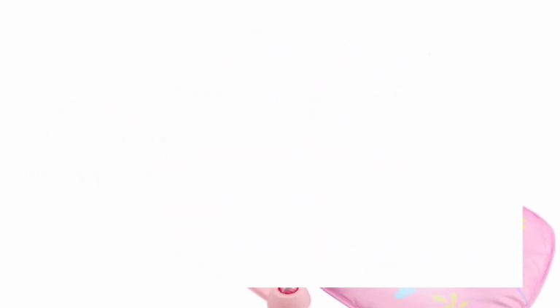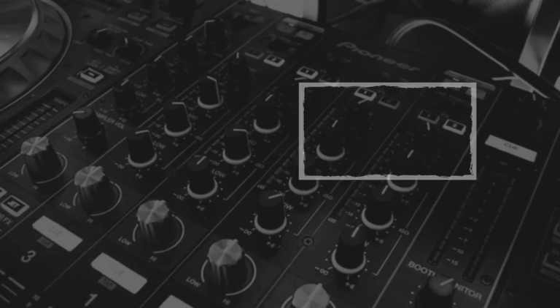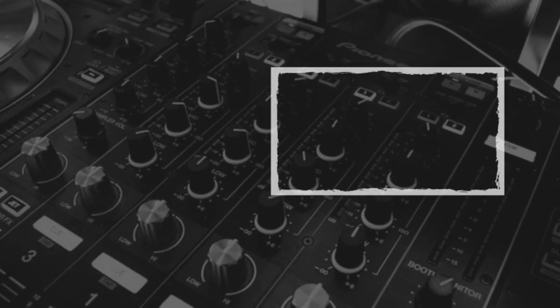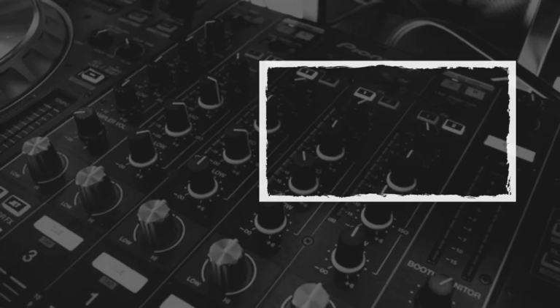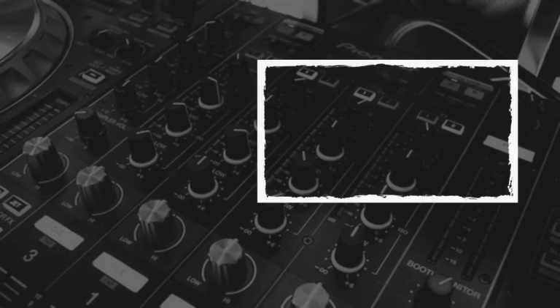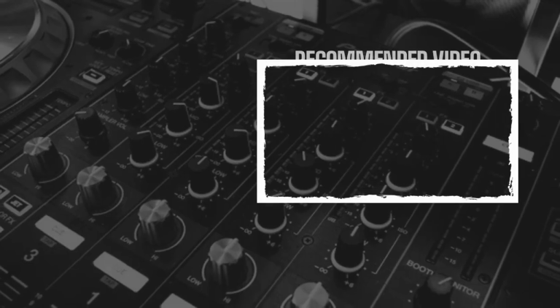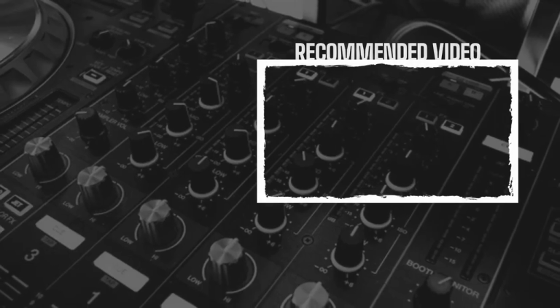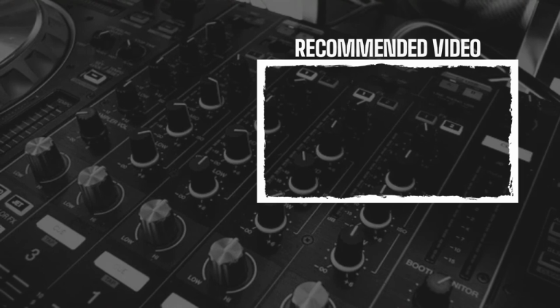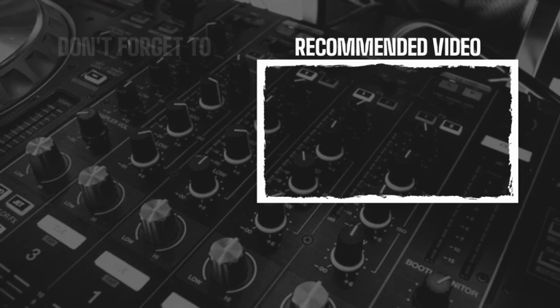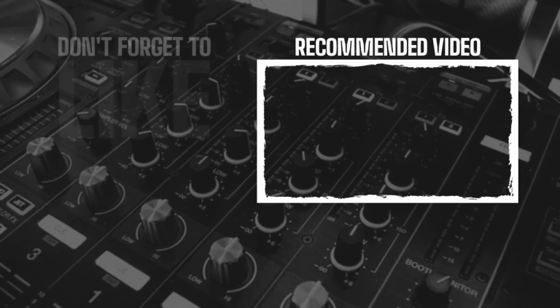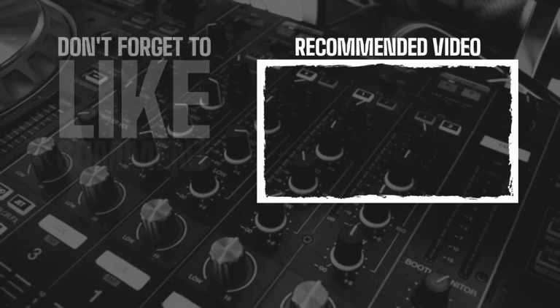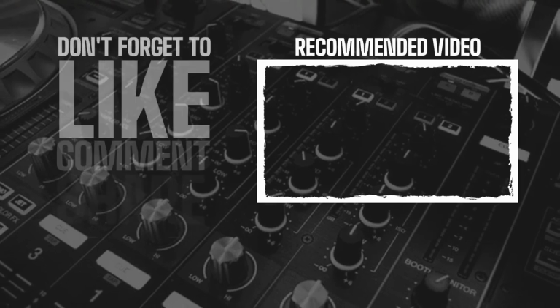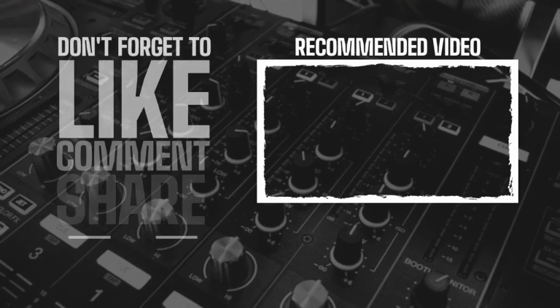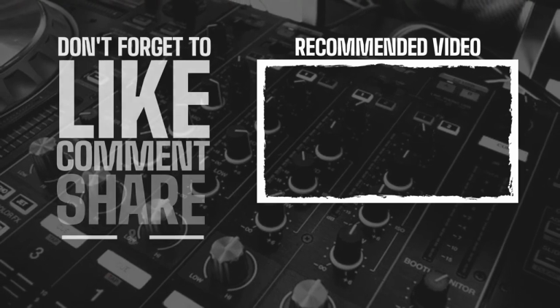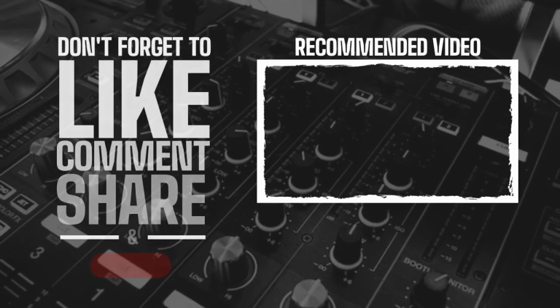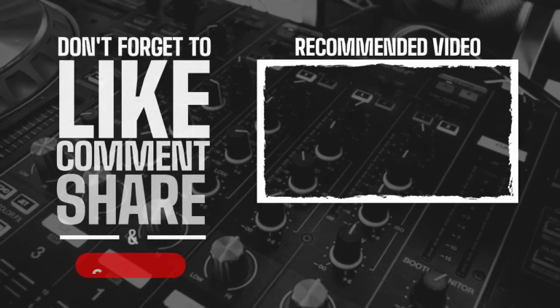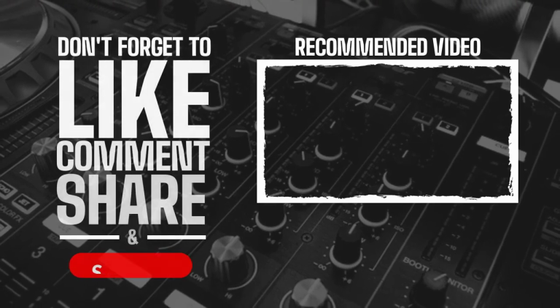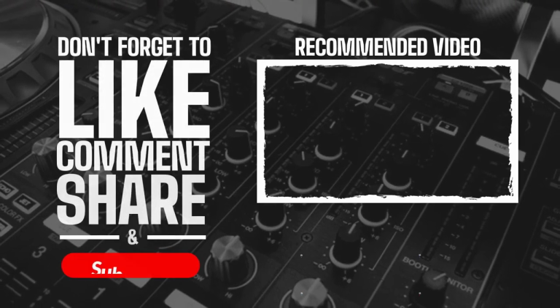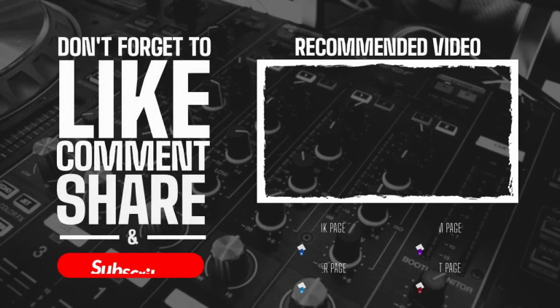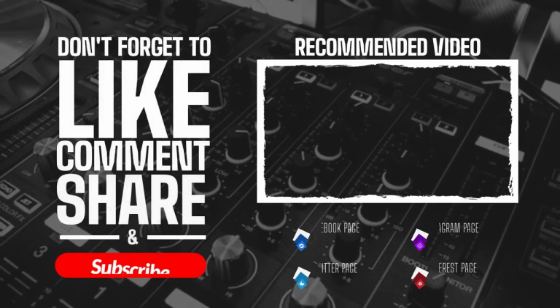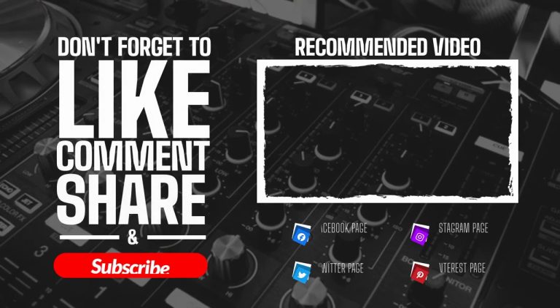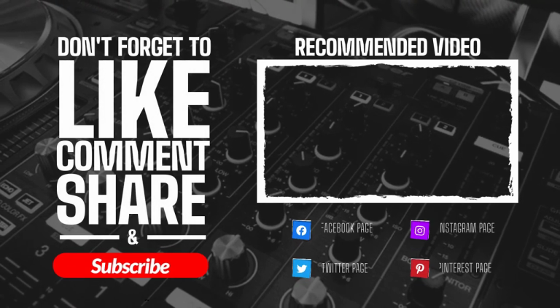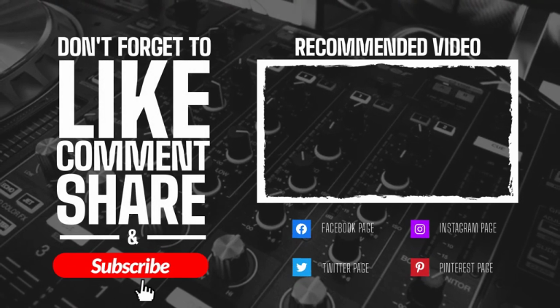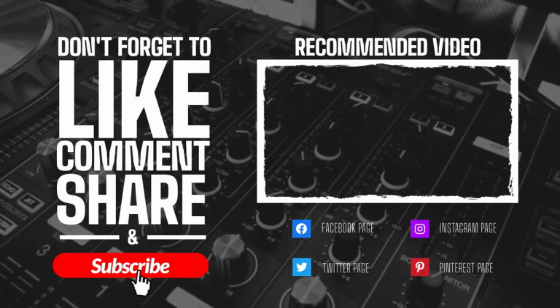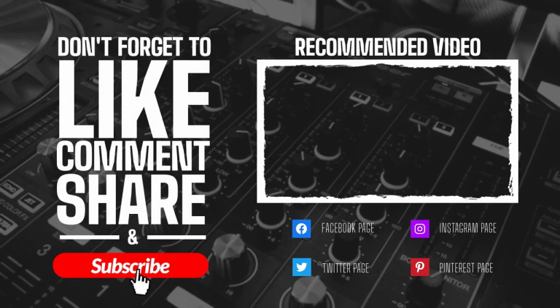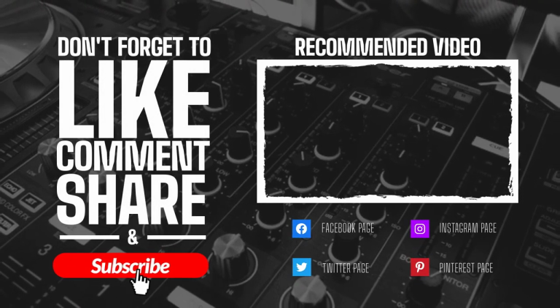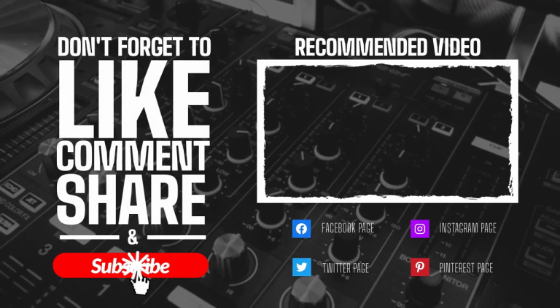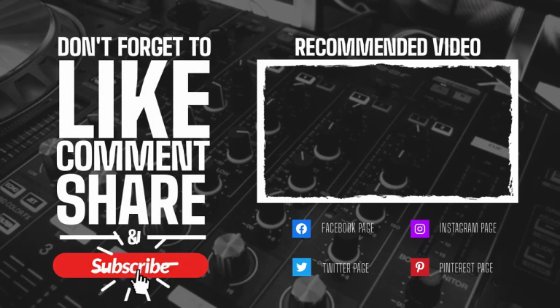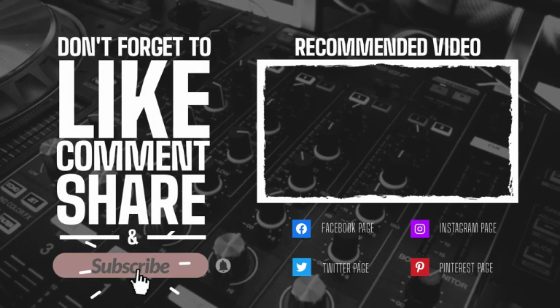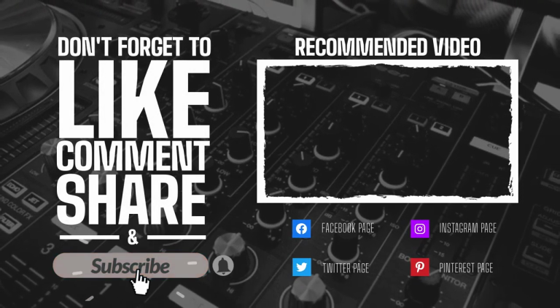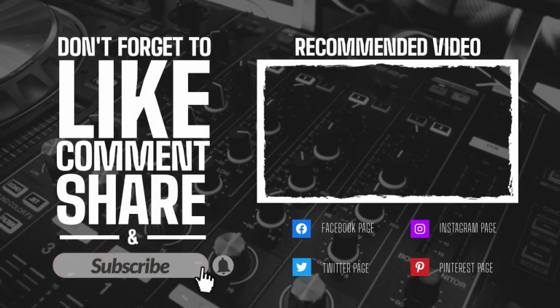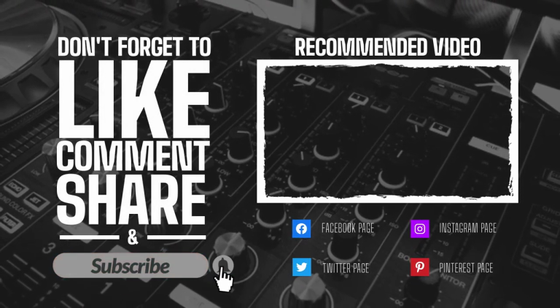Thank you for watching this video. Please like, comment, and don't forget to subscribe to my channel. Thank you.